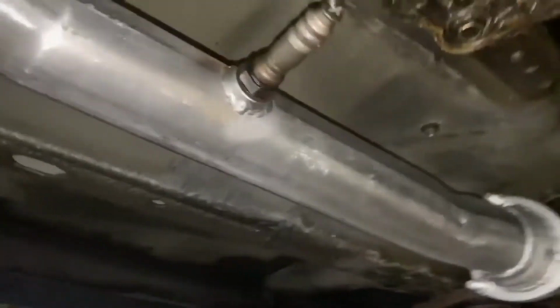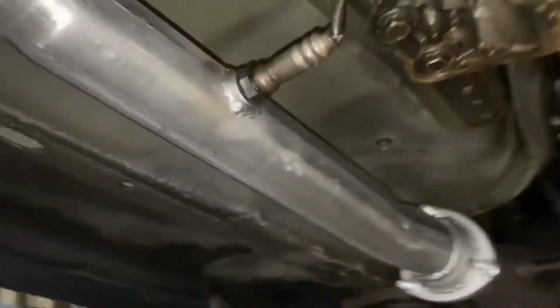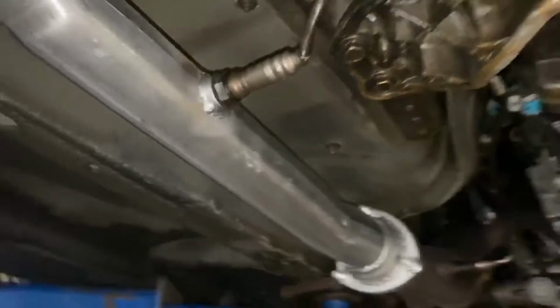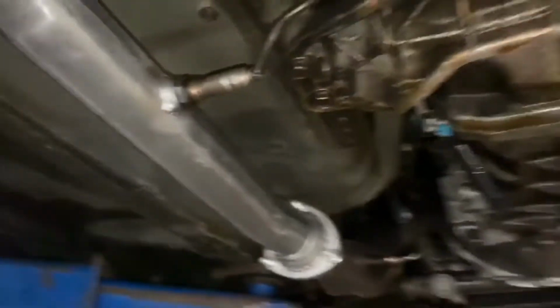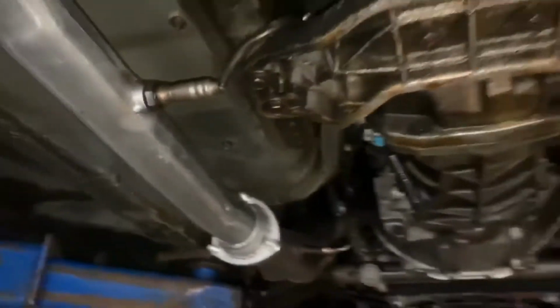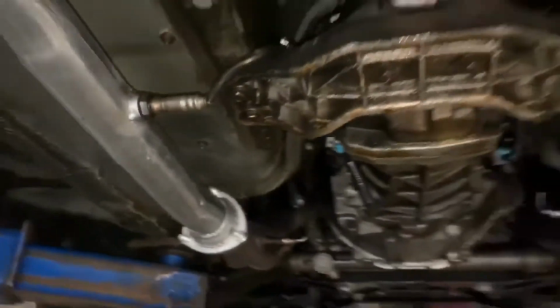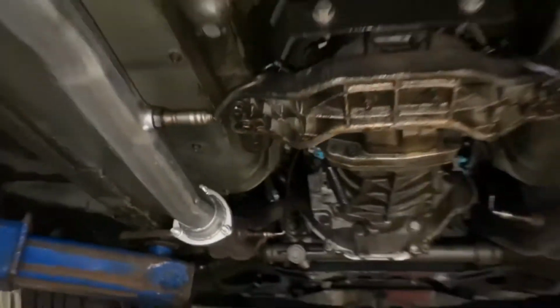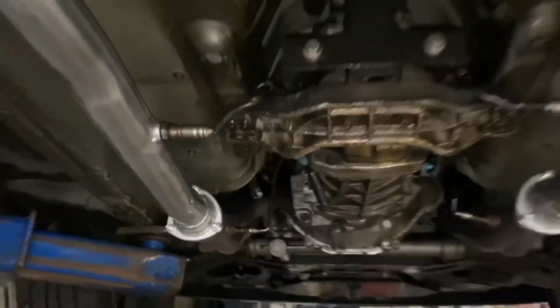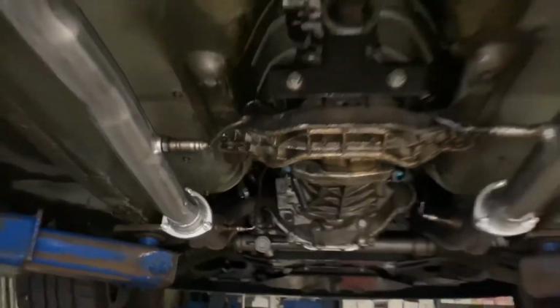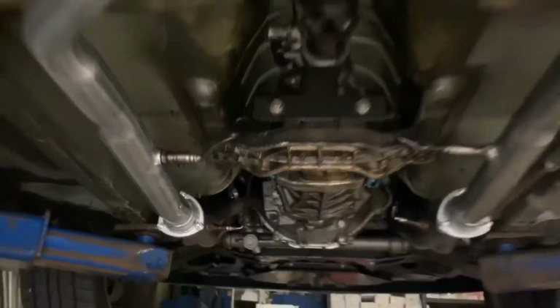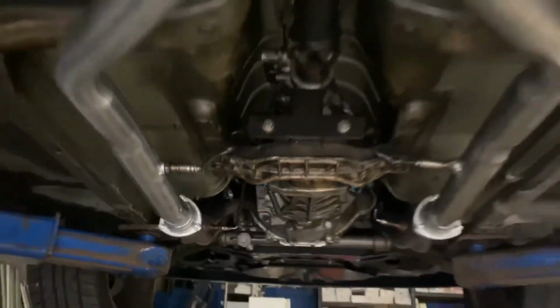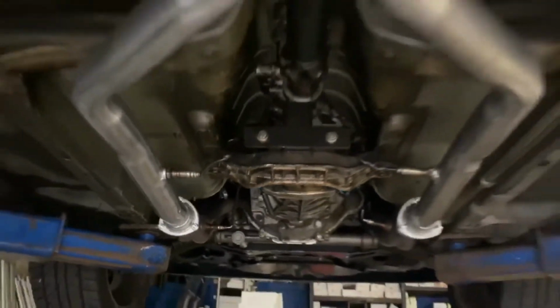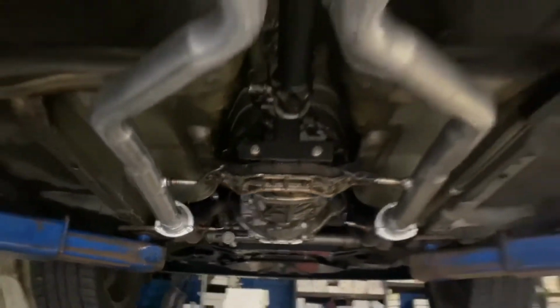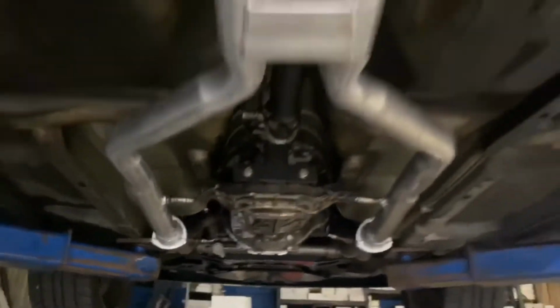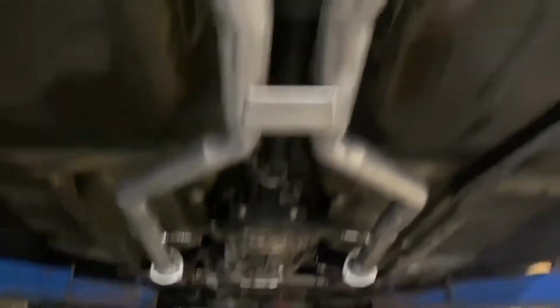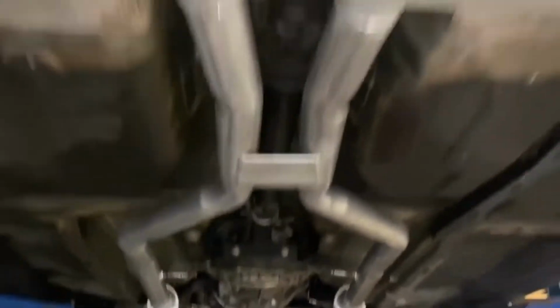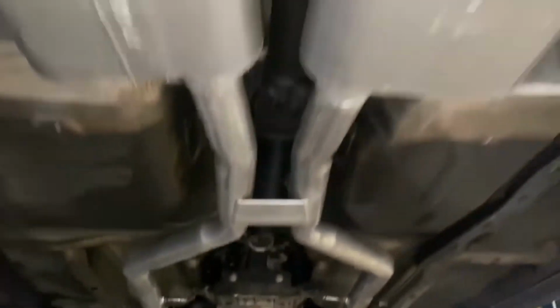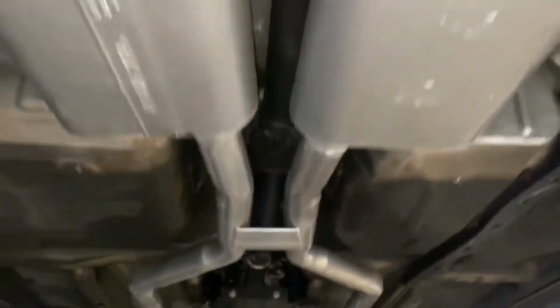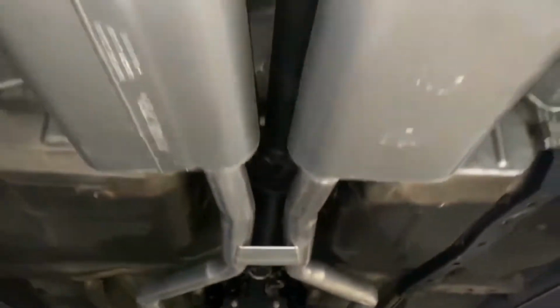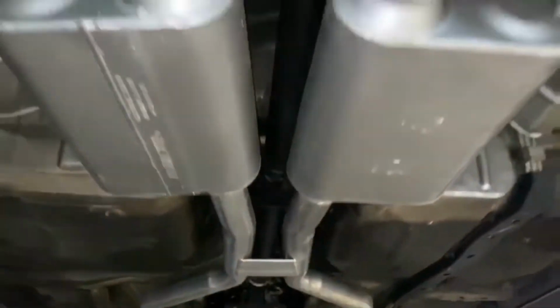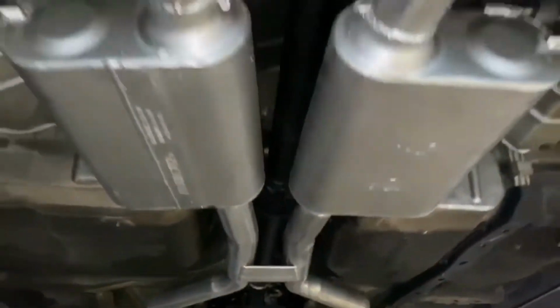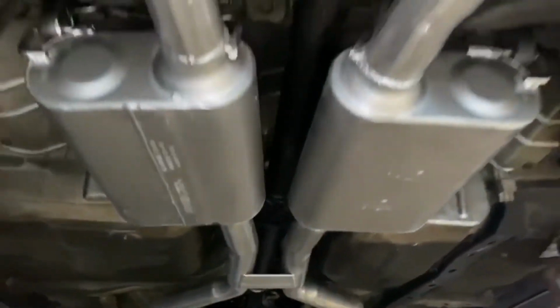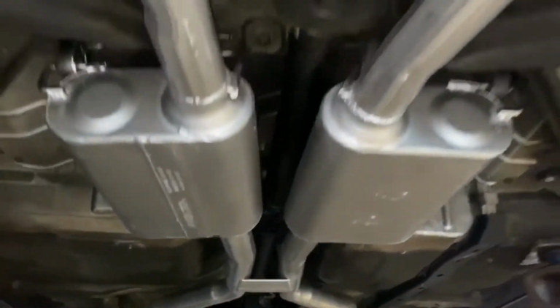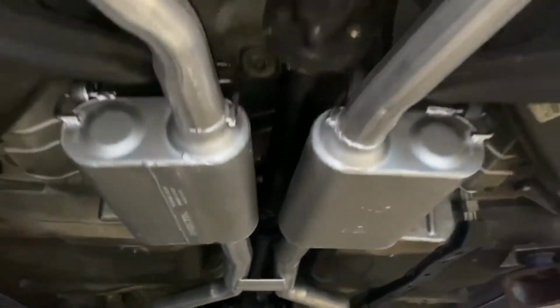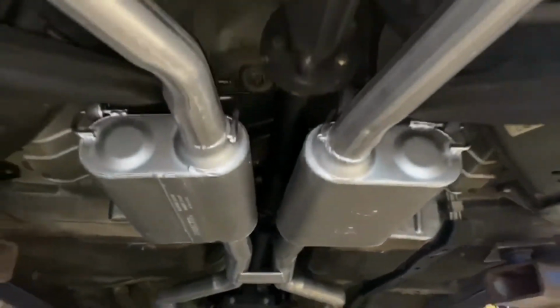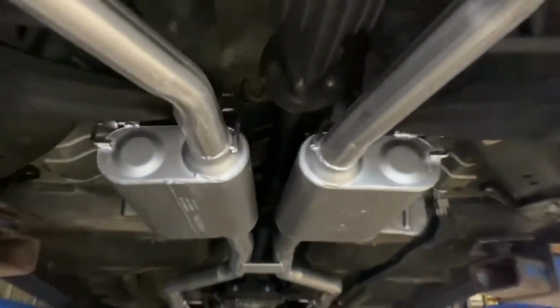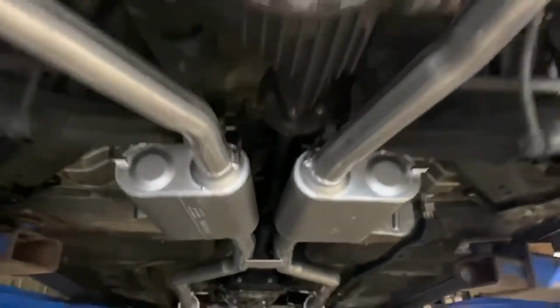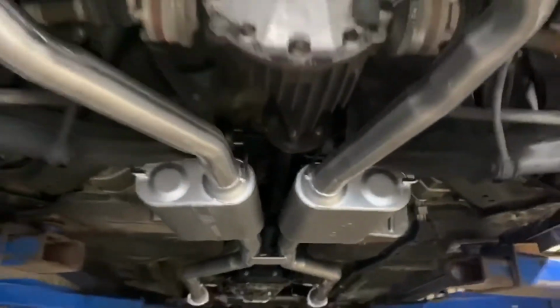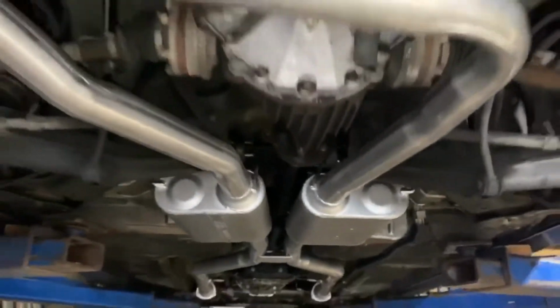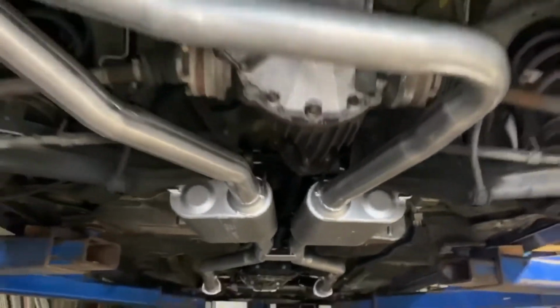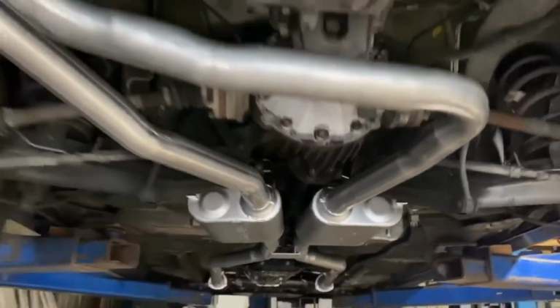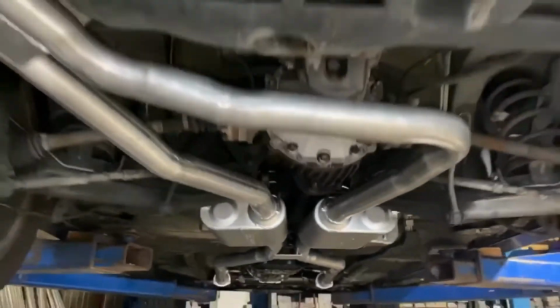Redid it right from the front to the back. Nice and clean. Tucked it up in there nice and tight.